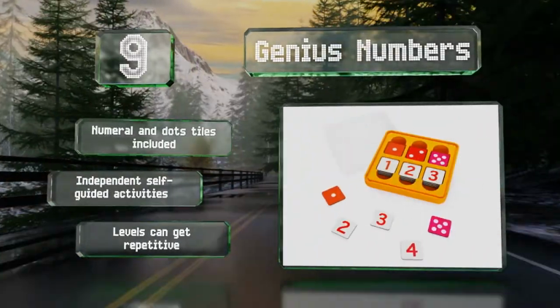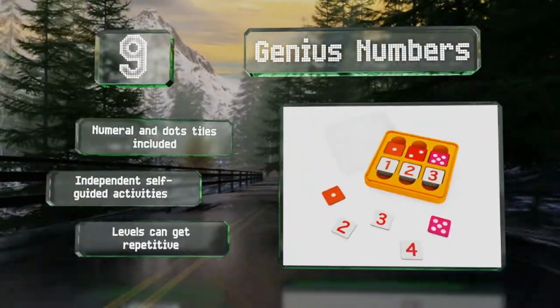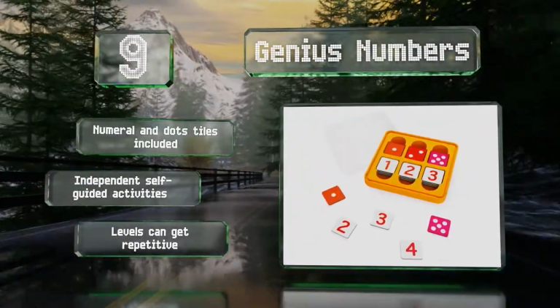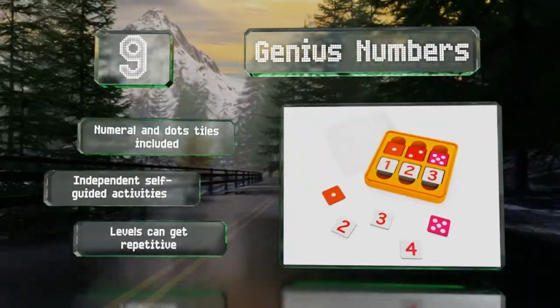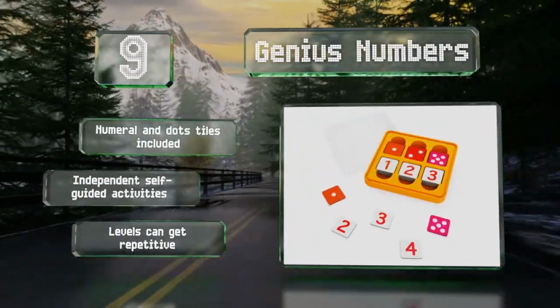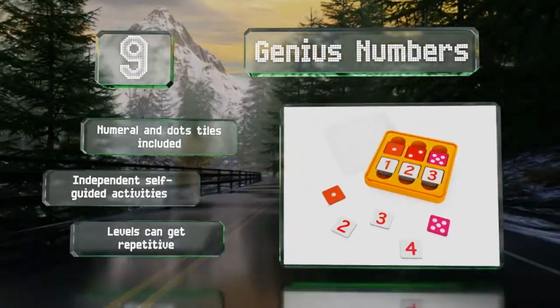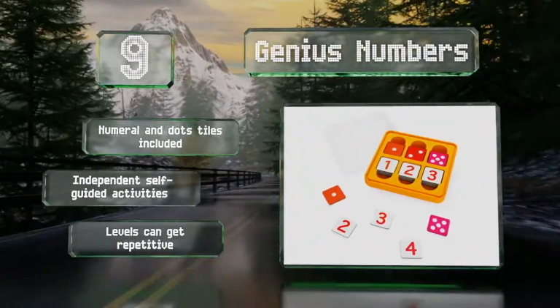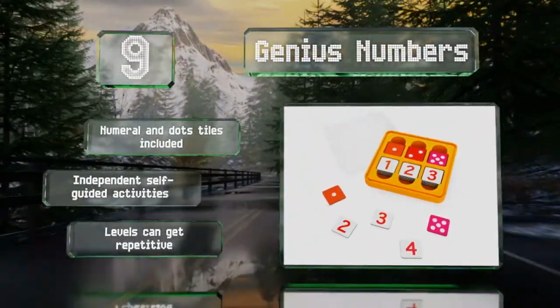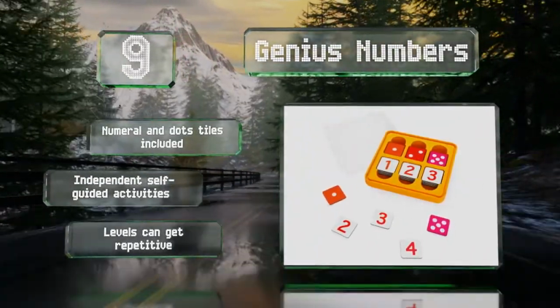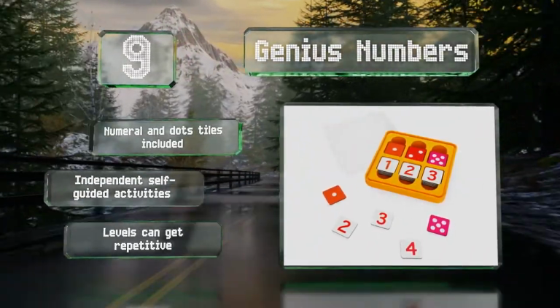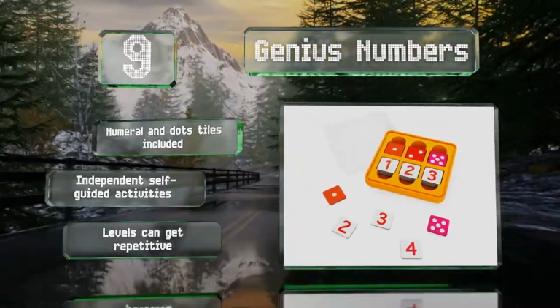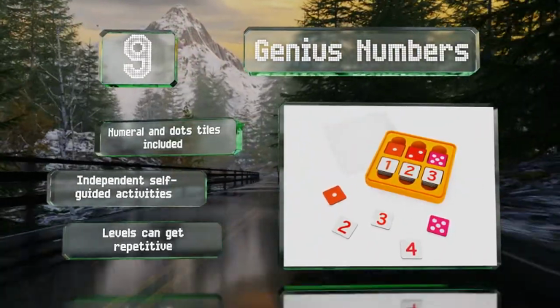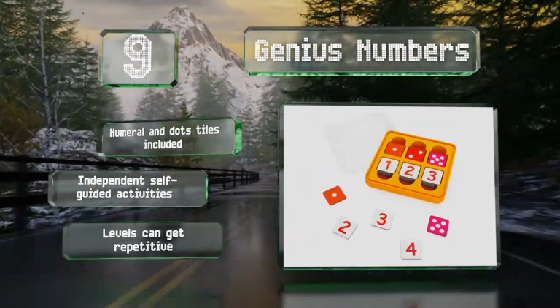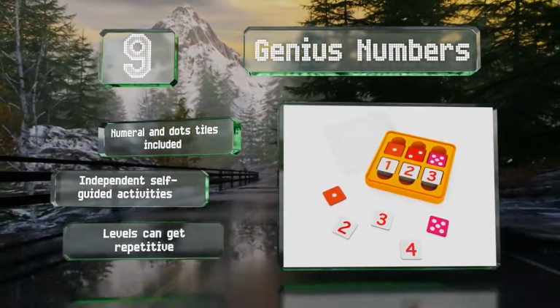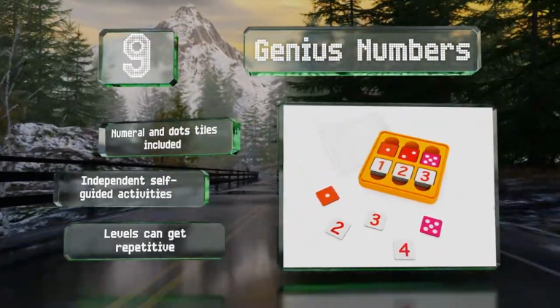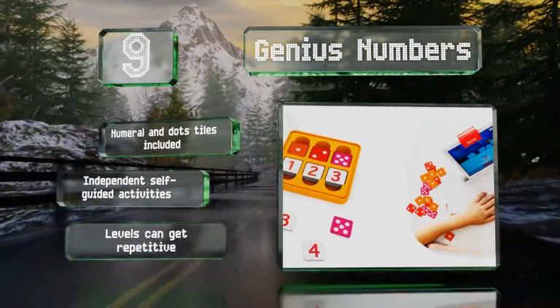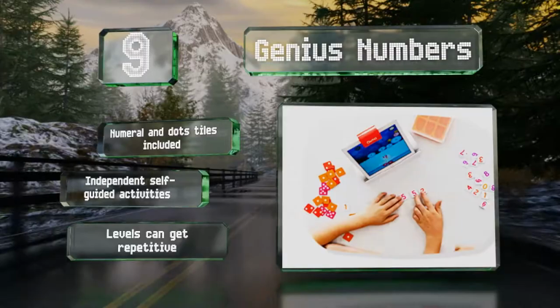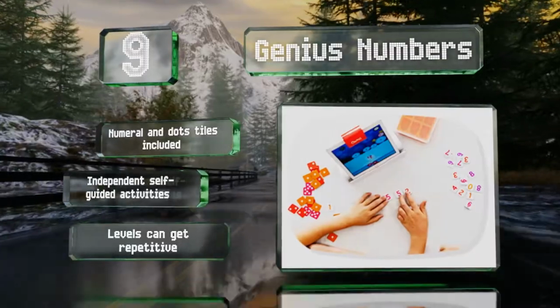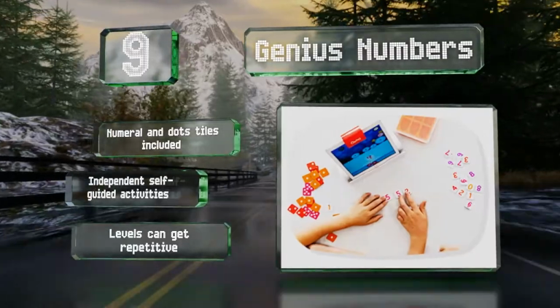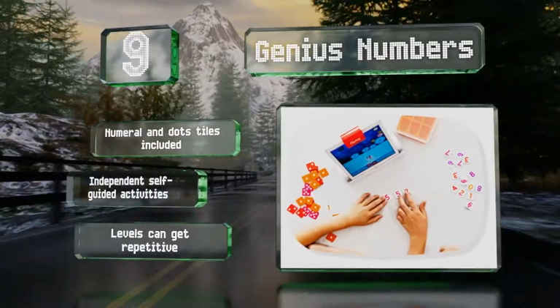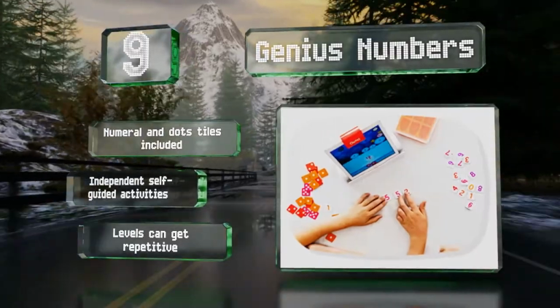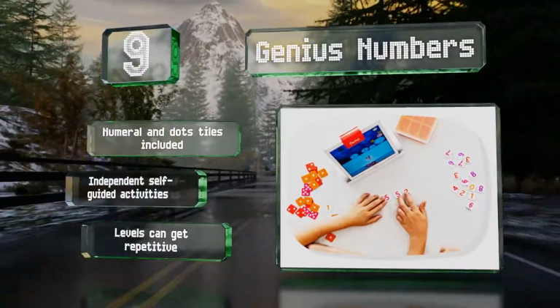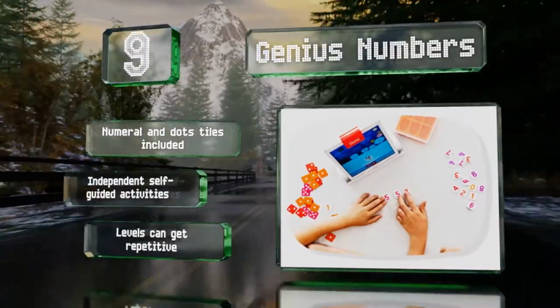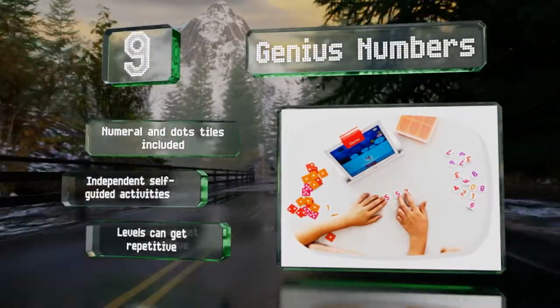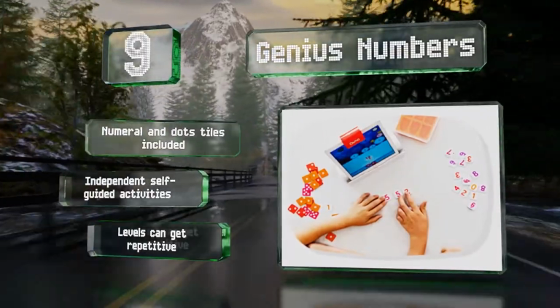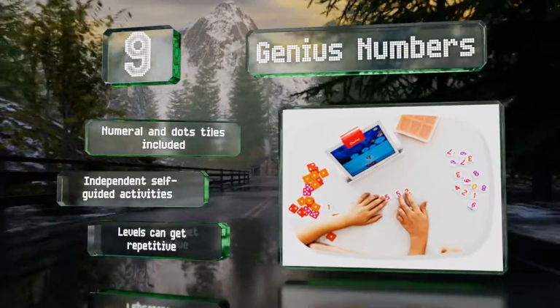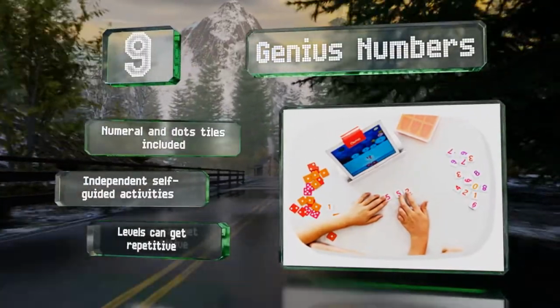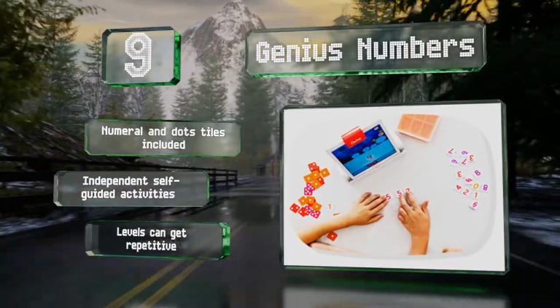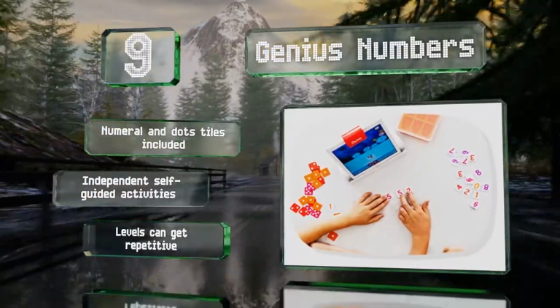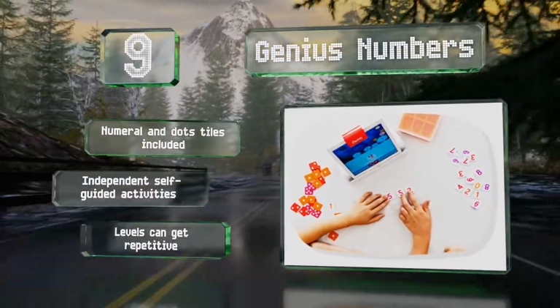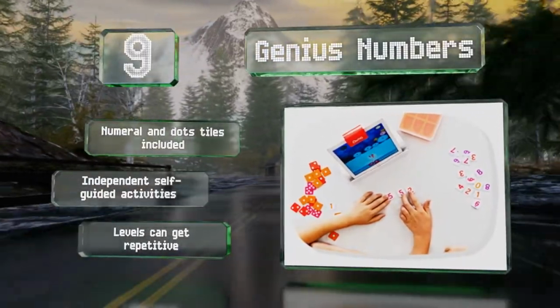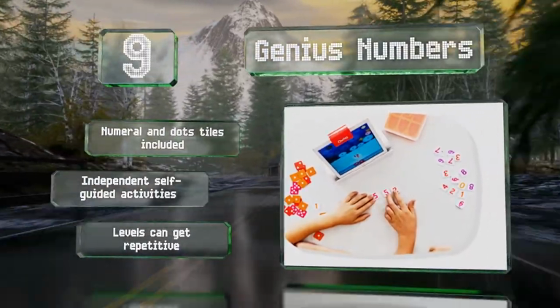It includes numeral and dot tiles and independent self-guided activities, but the levels can get repetitive.